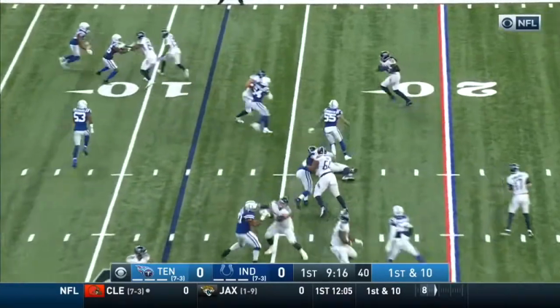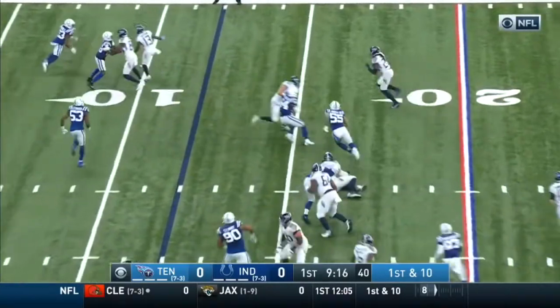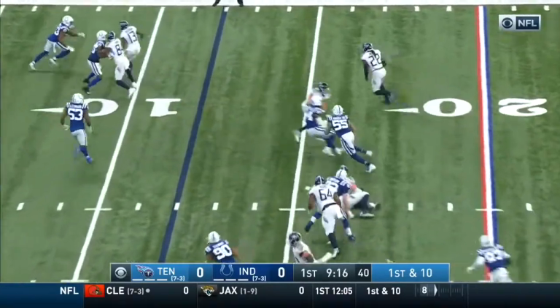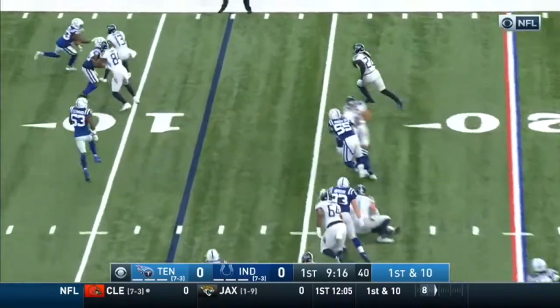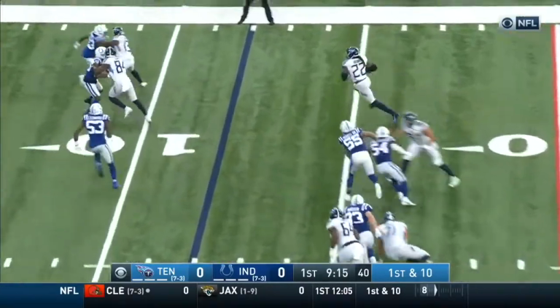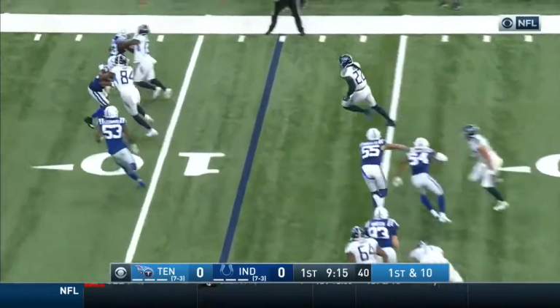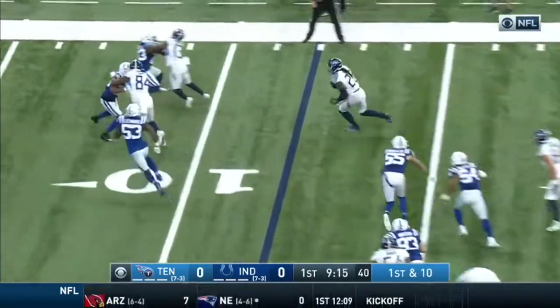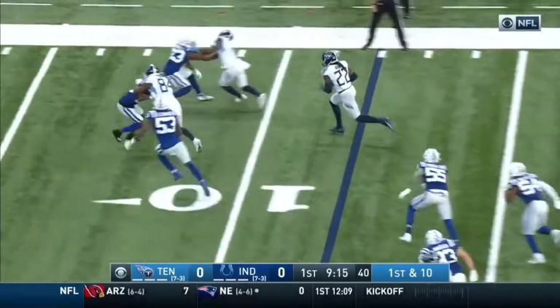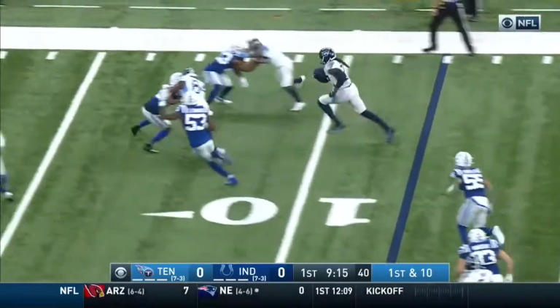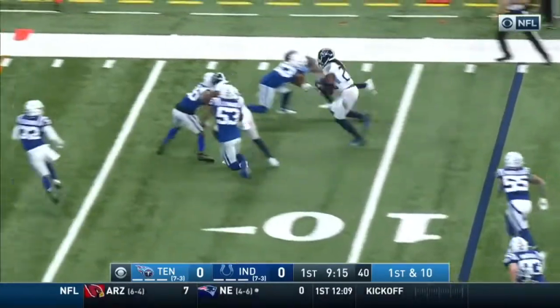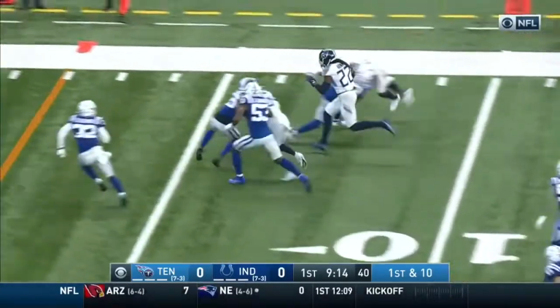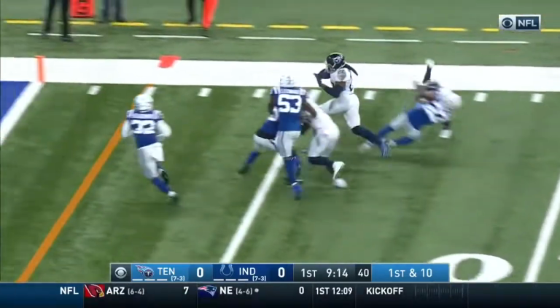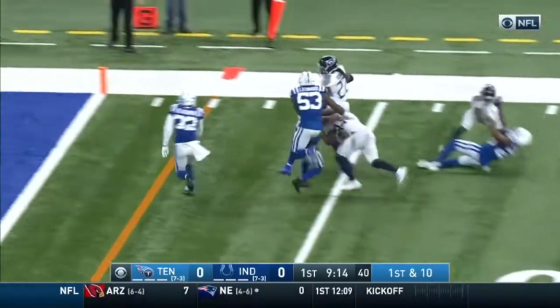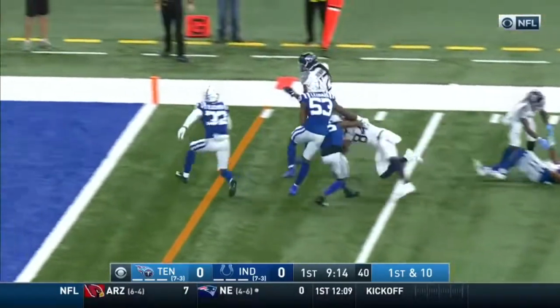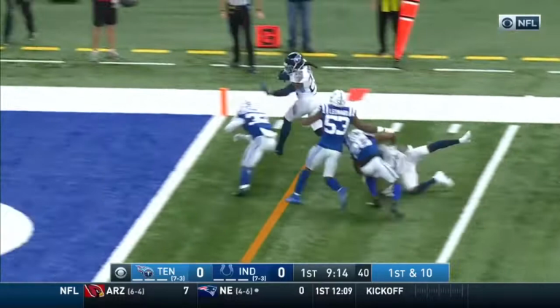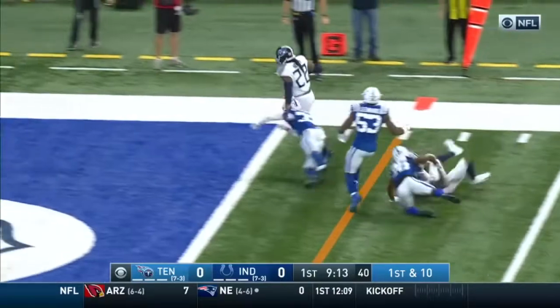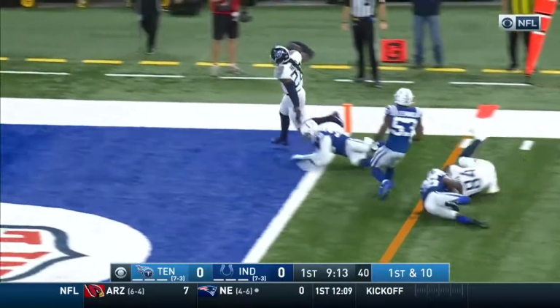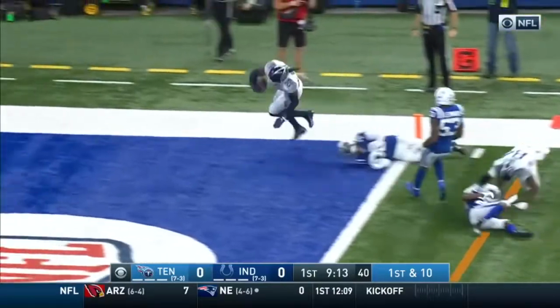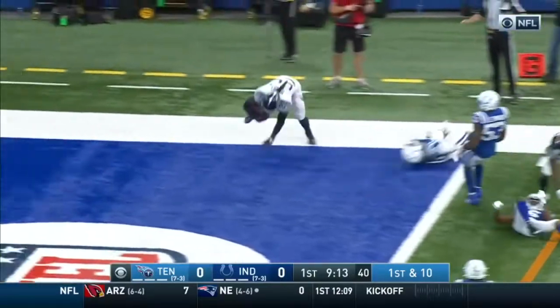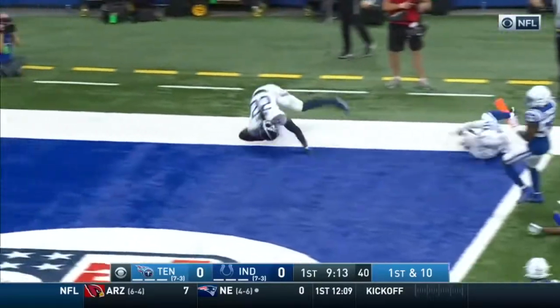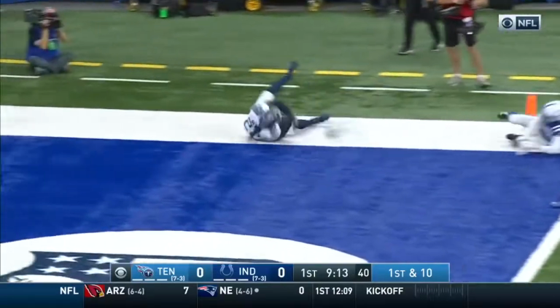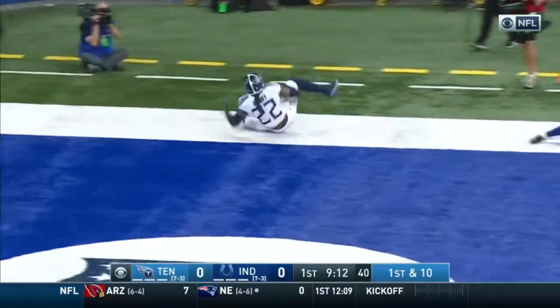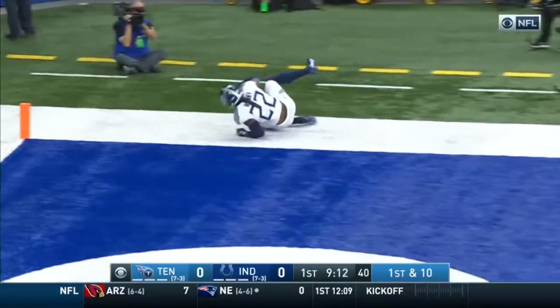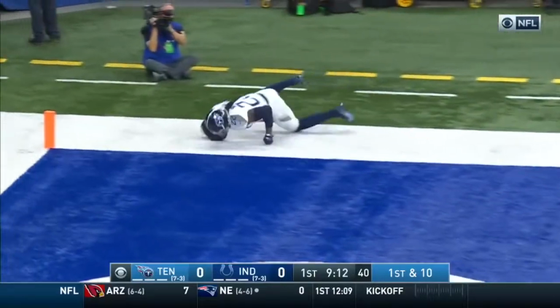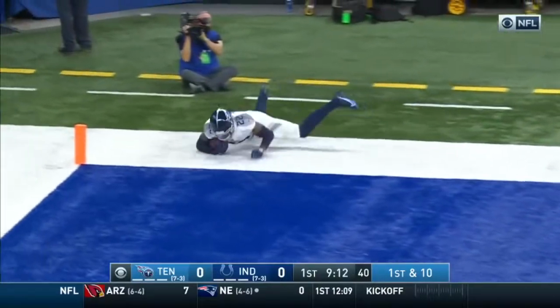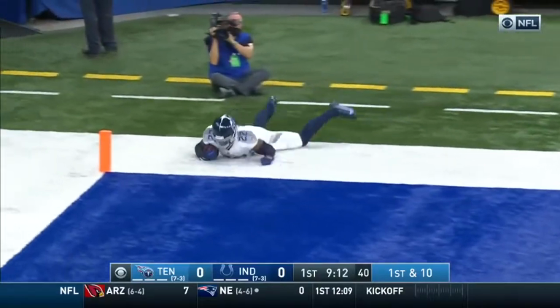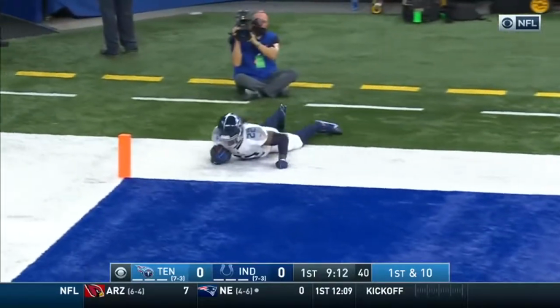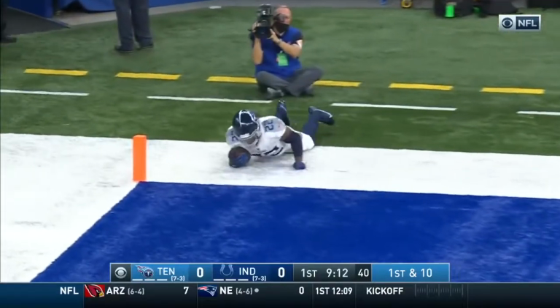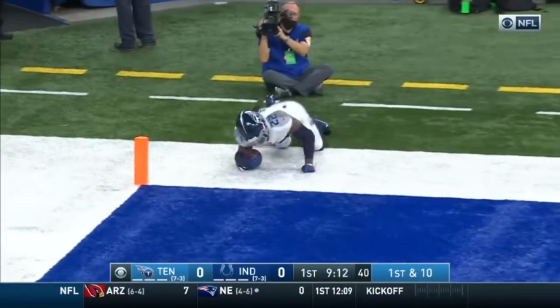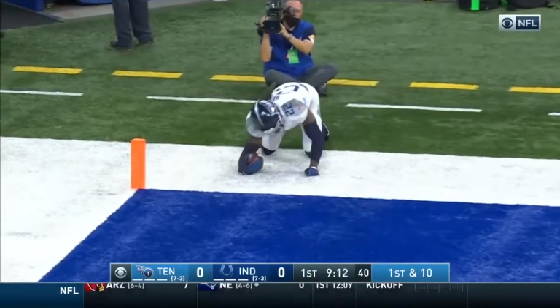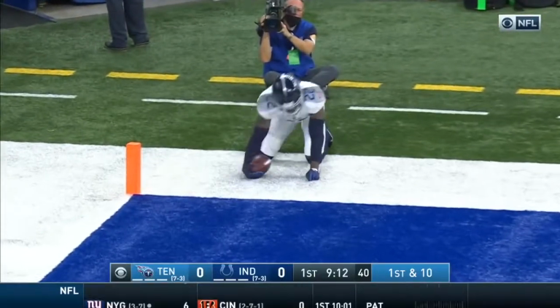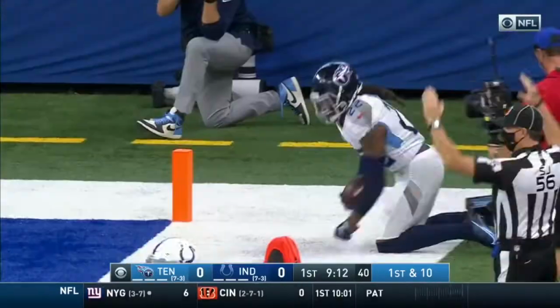Swing pass, caught by Henry. Turns it upfield. No one's going to stop him. Touchdown, Tennessee.